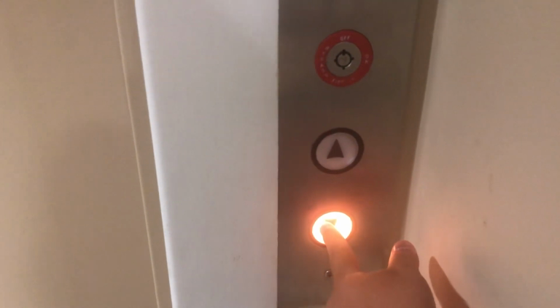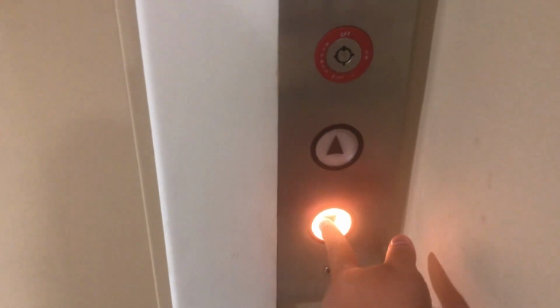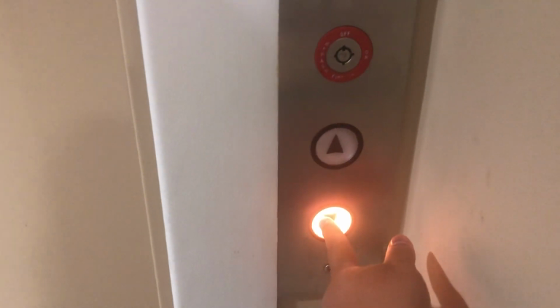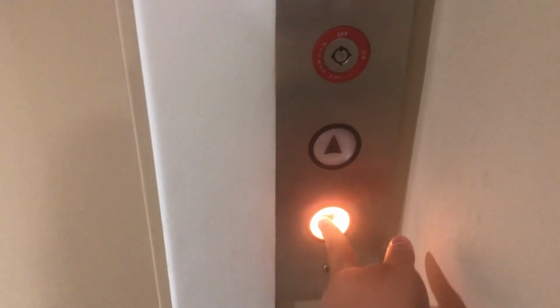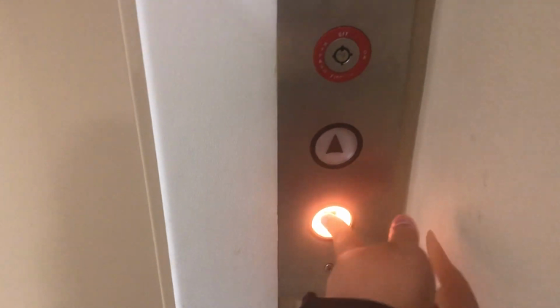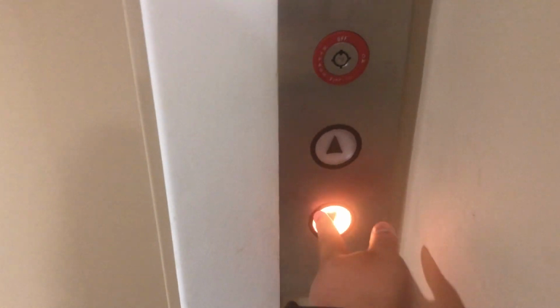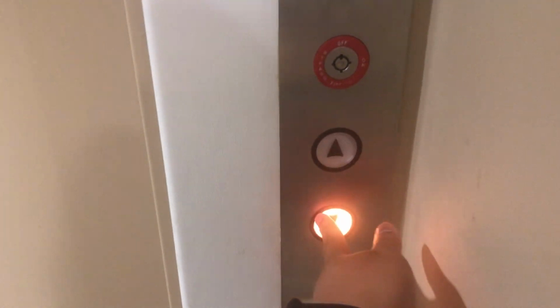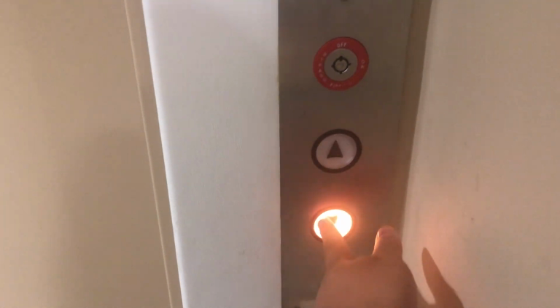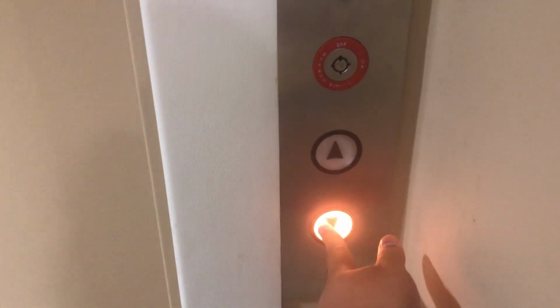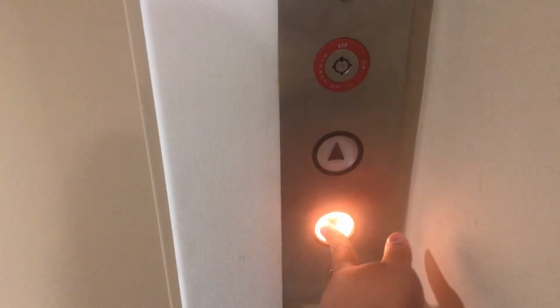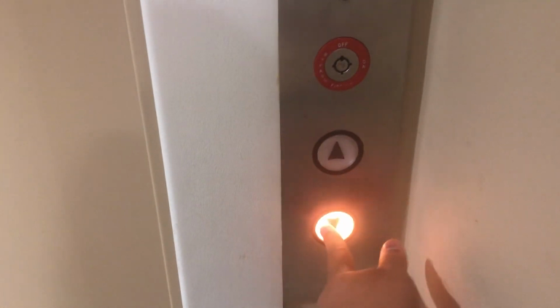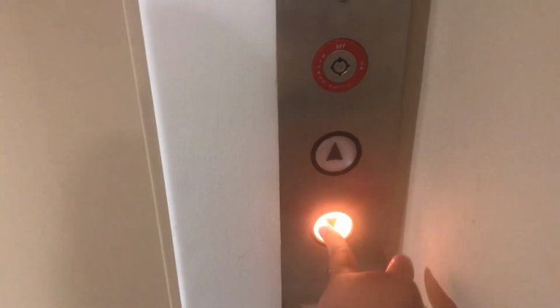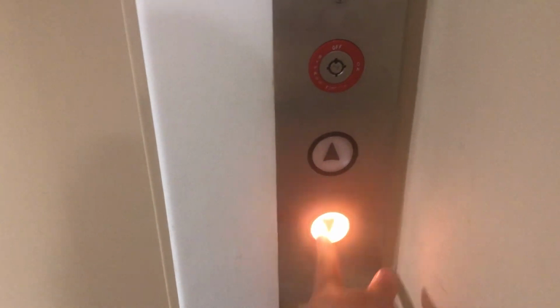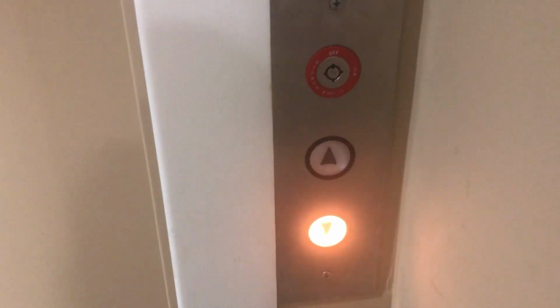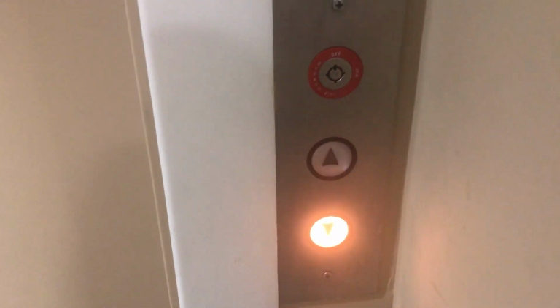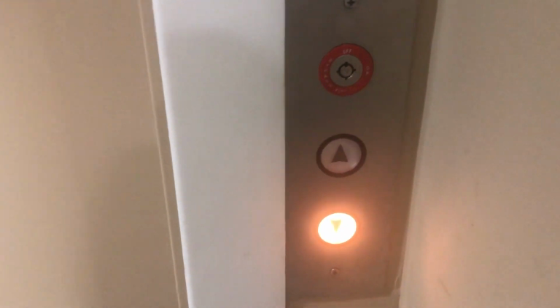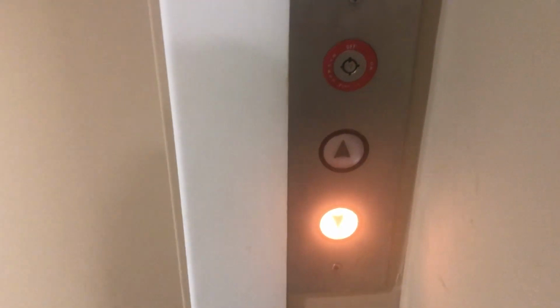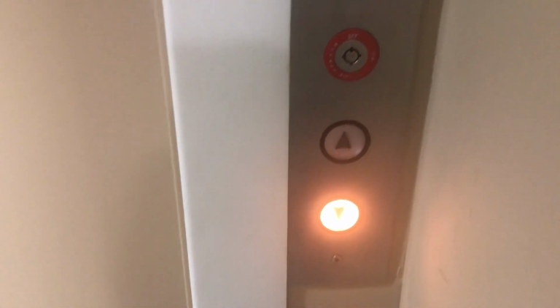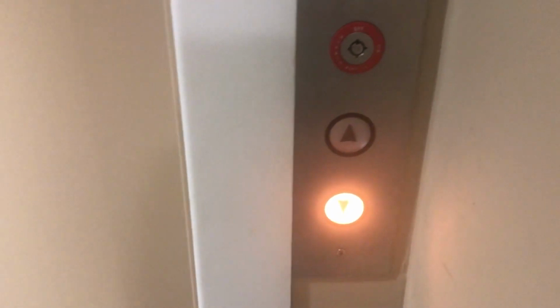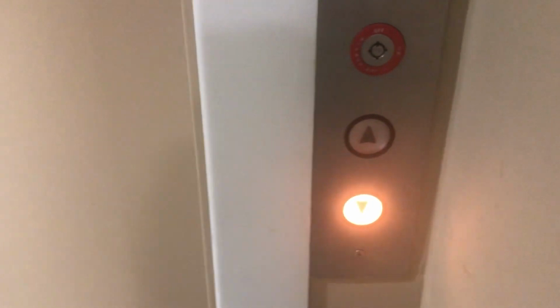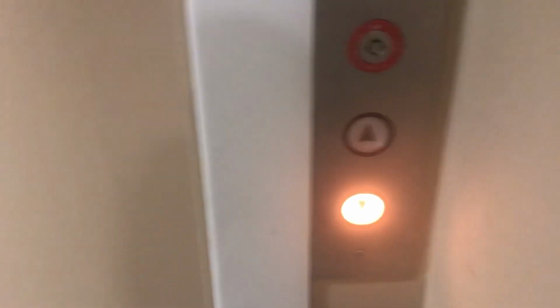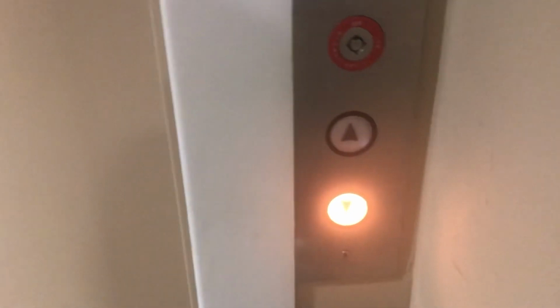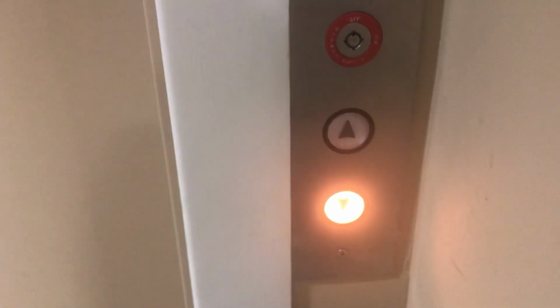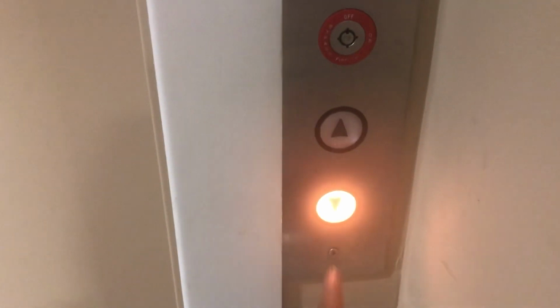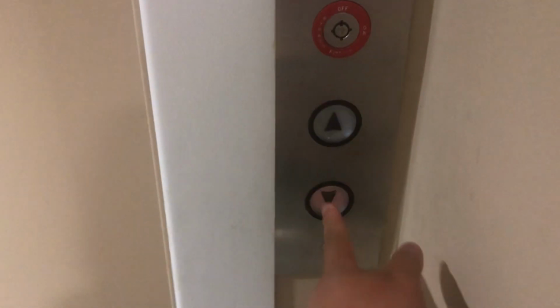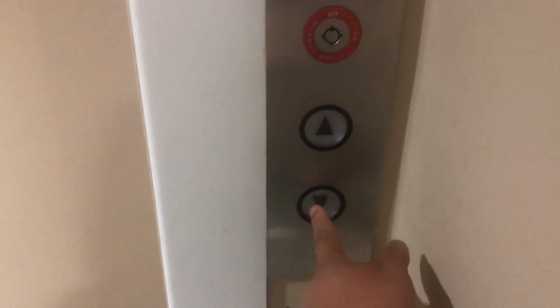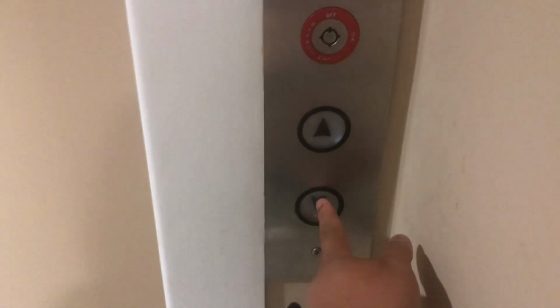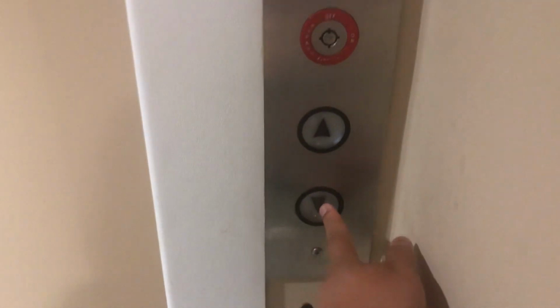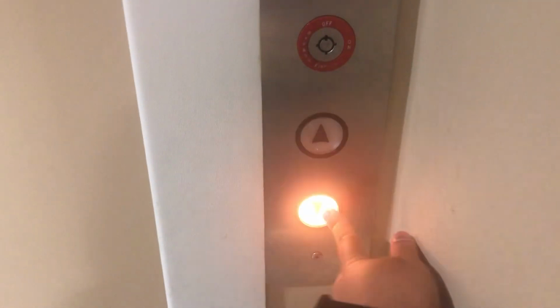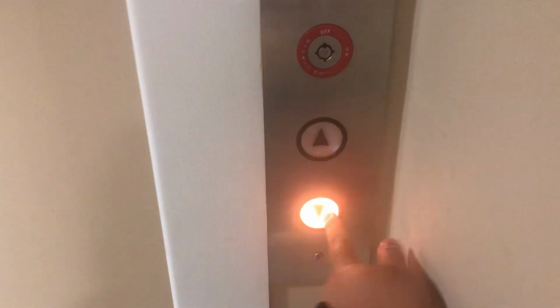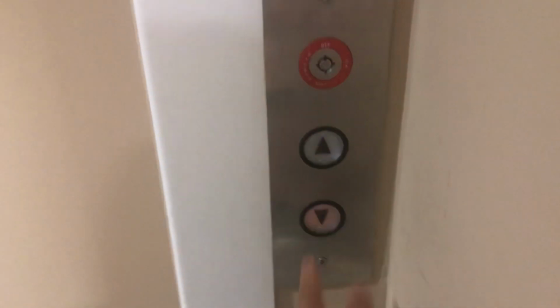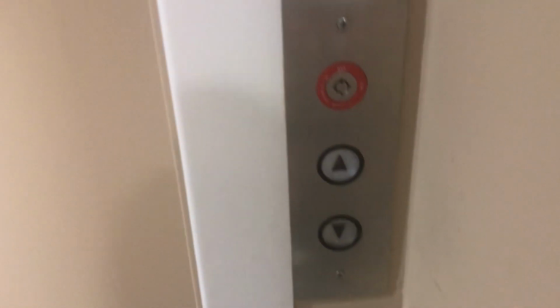Okay guys, this is the elevator at the St. James Church in Baskin Ridge, New Jersey.